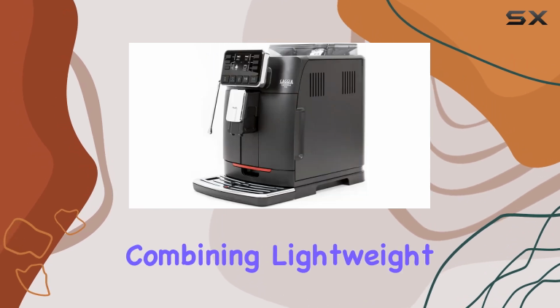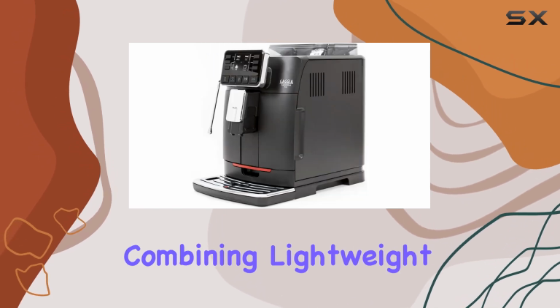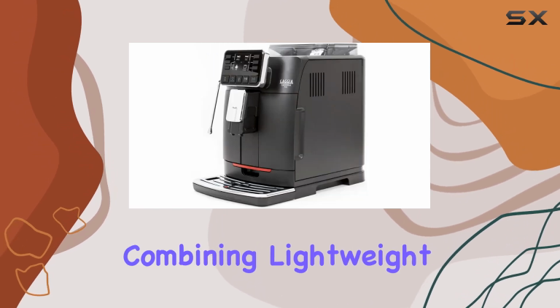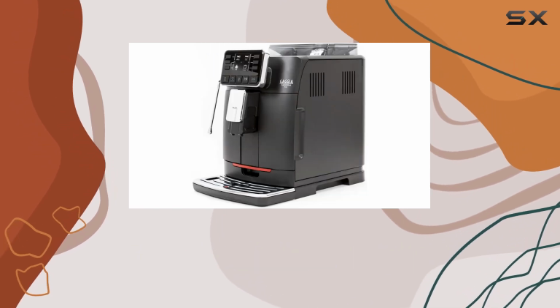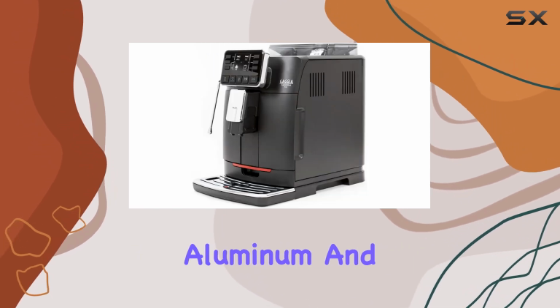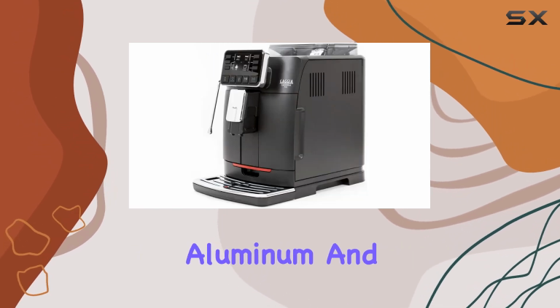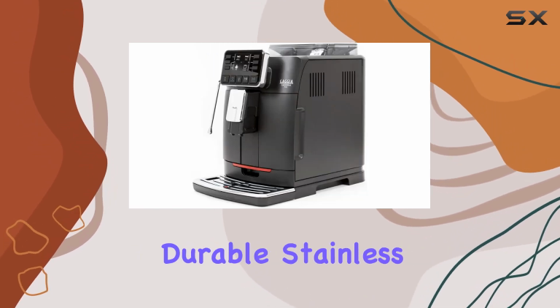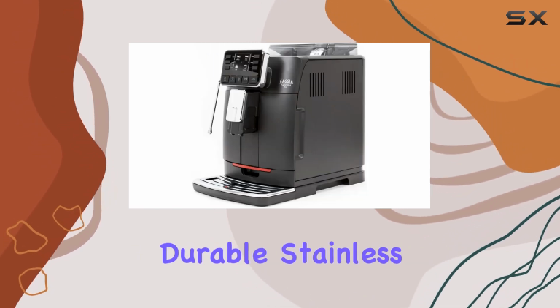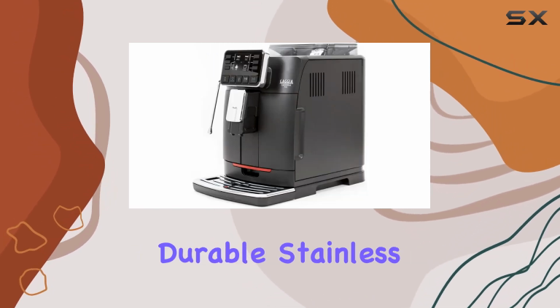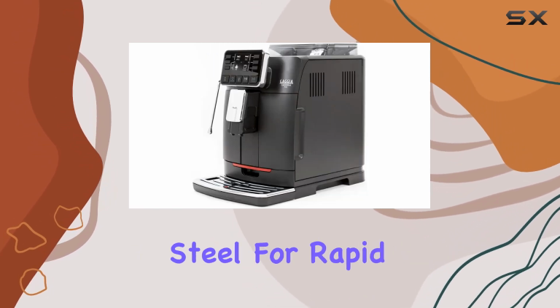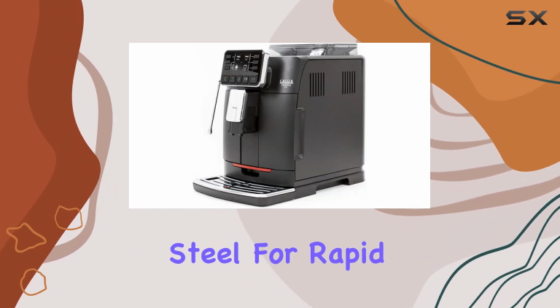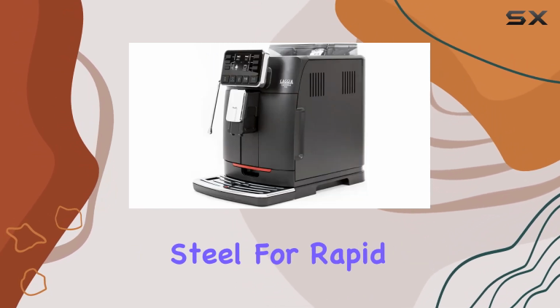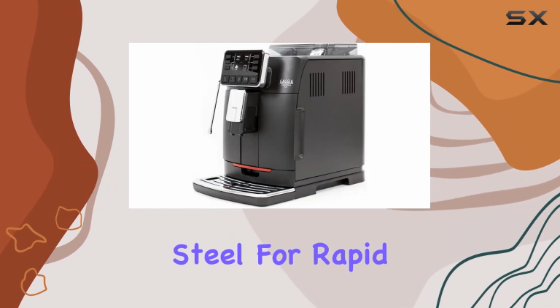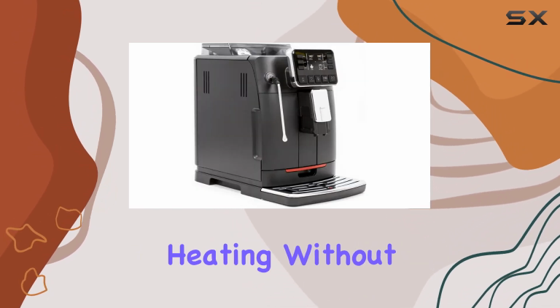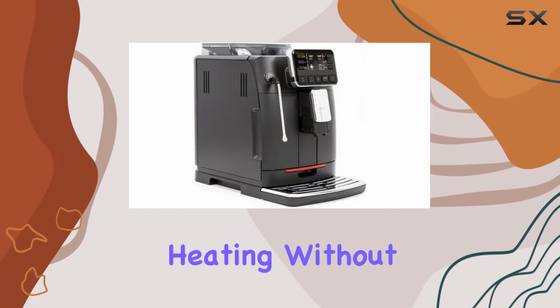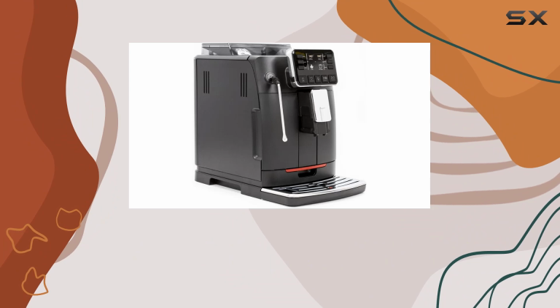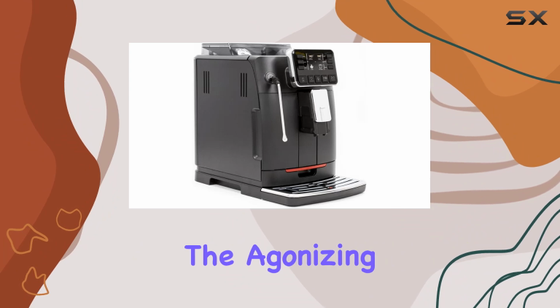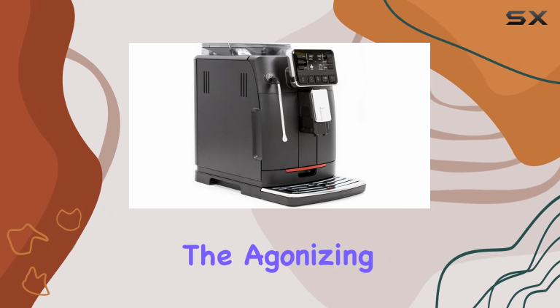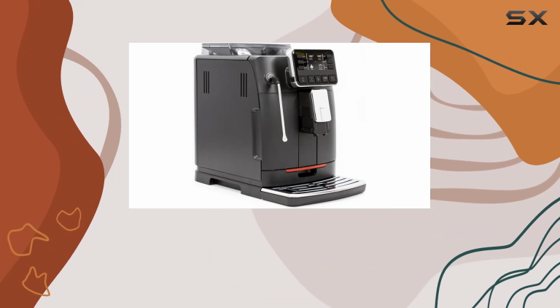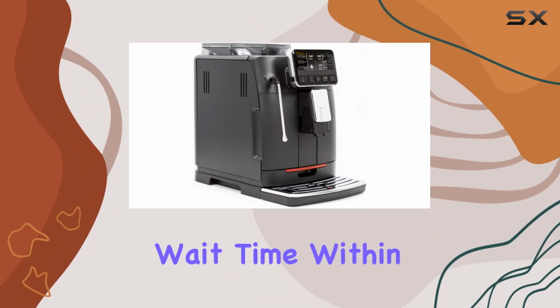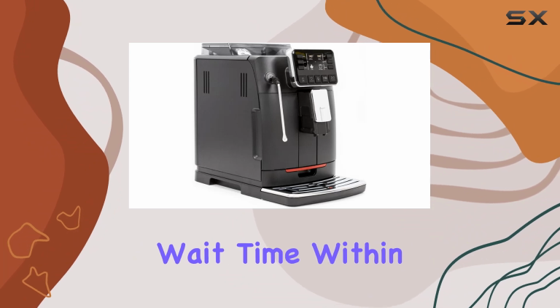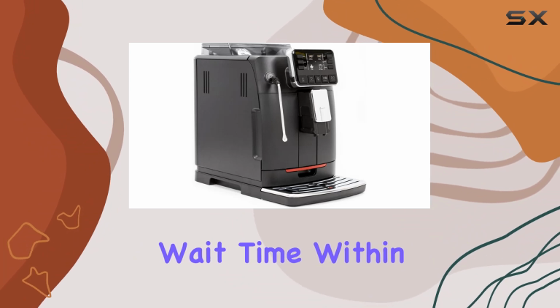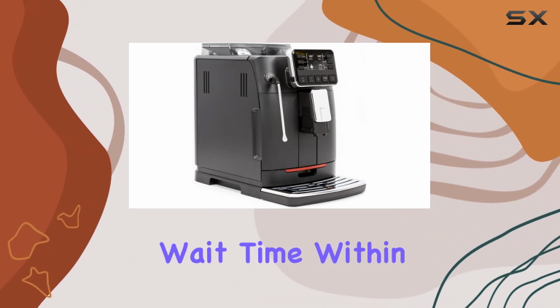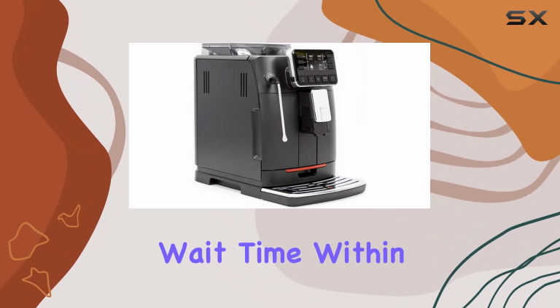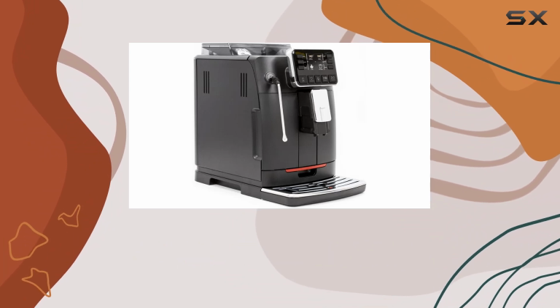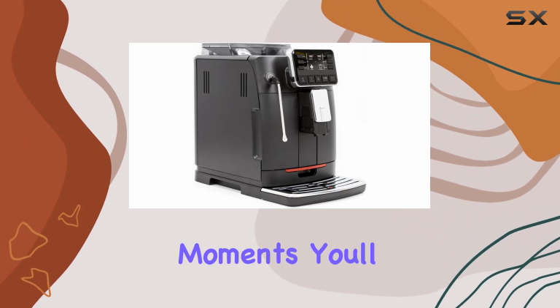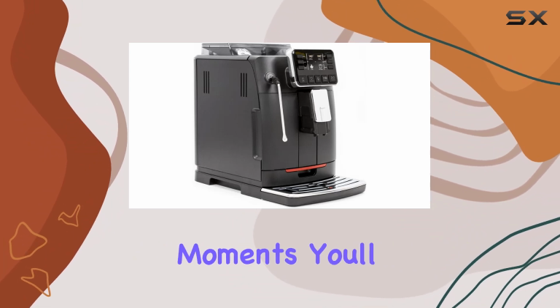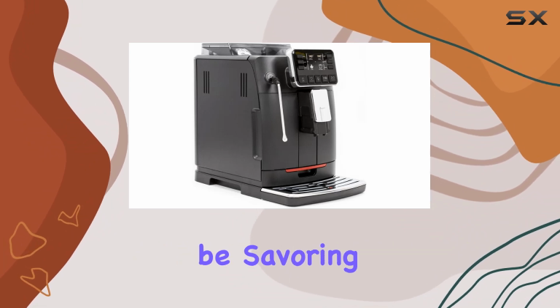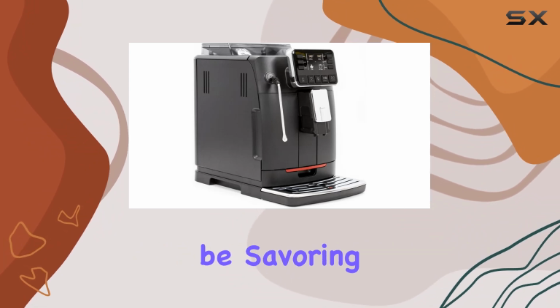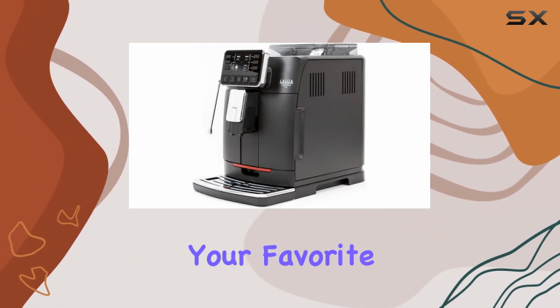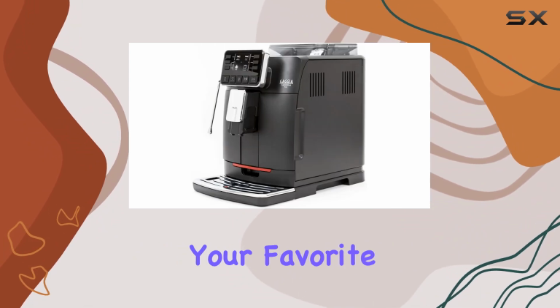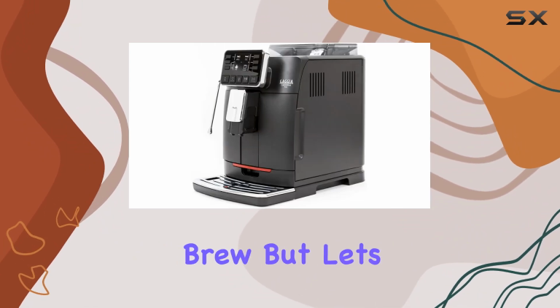One of the highlights of this machine is its quick heat boiler, combining lightweight aluminum and durable stainless steel for rapid heating without the agonizing wait time. Within moments, you'll be savoring your favorite brew.